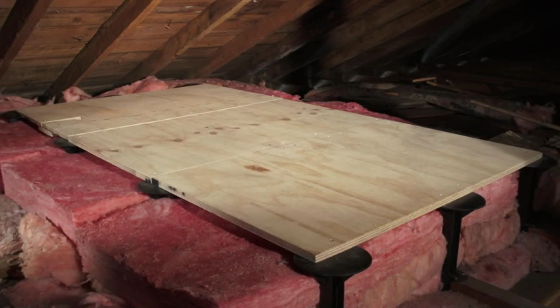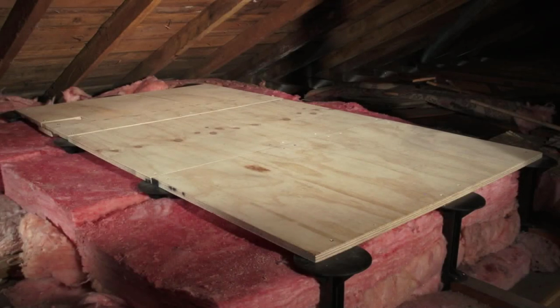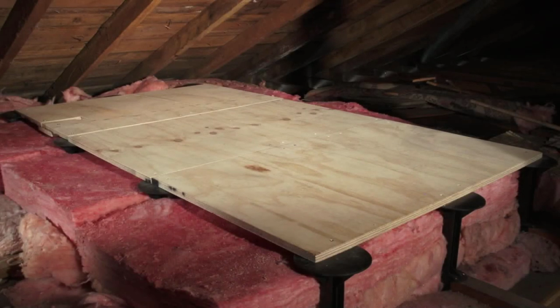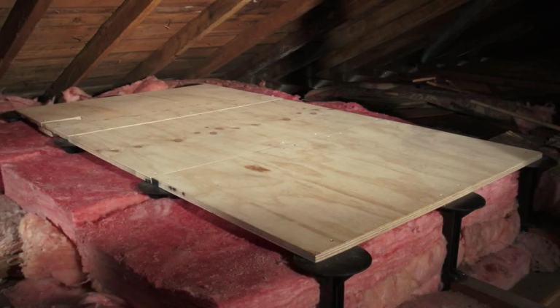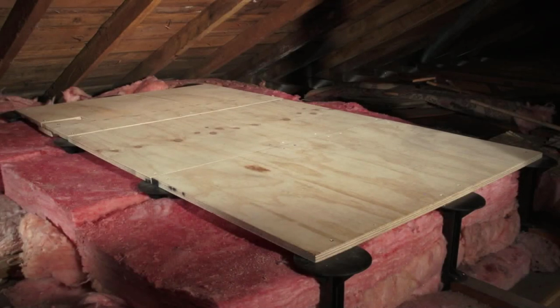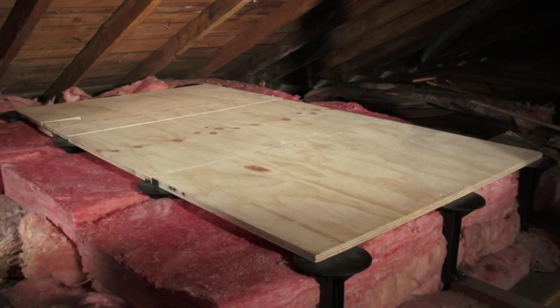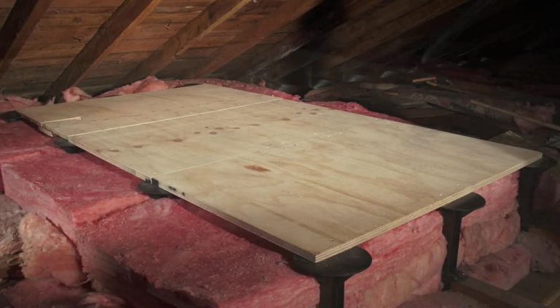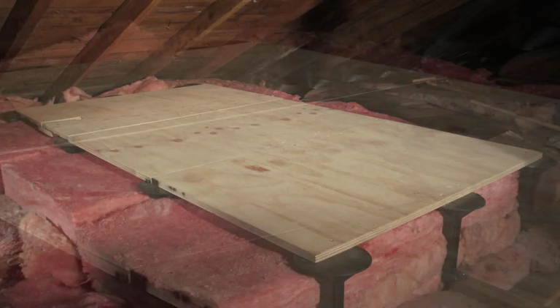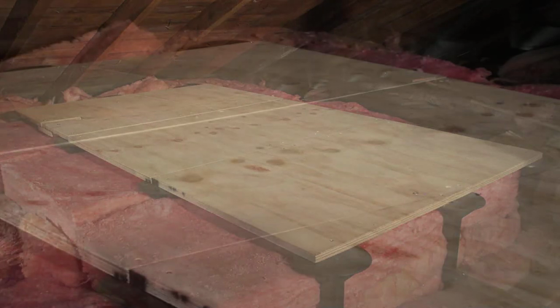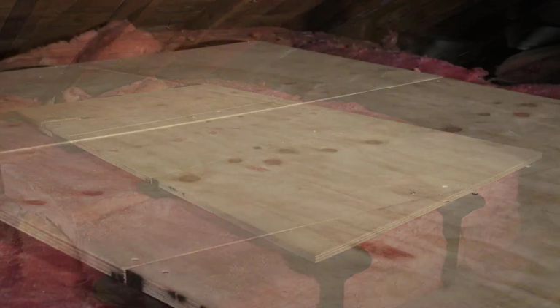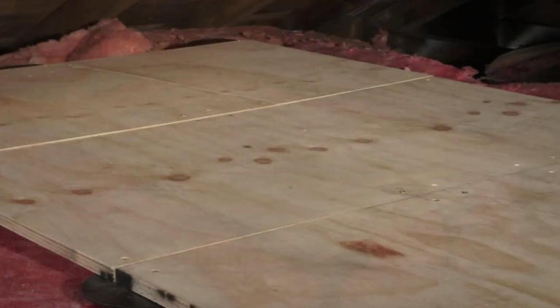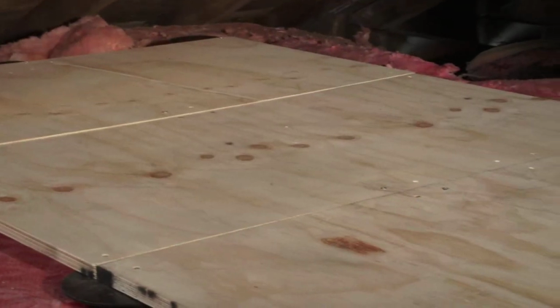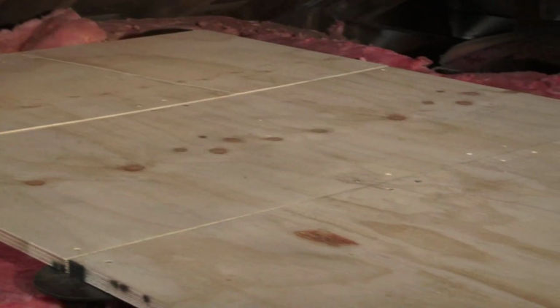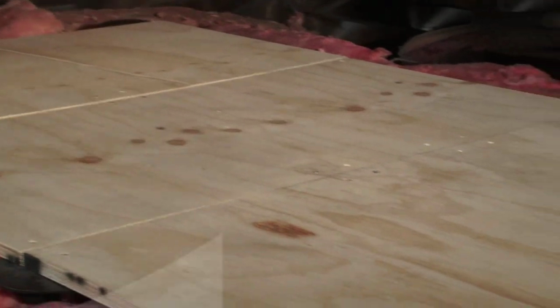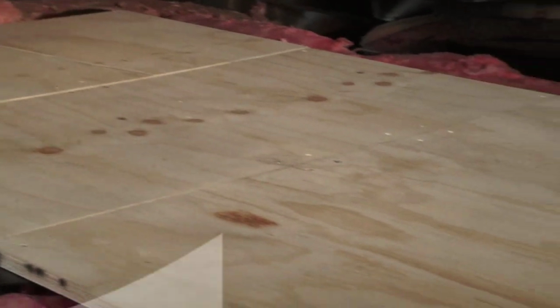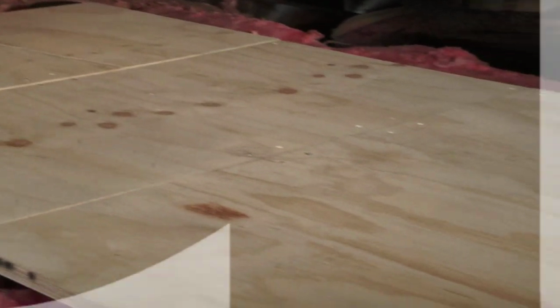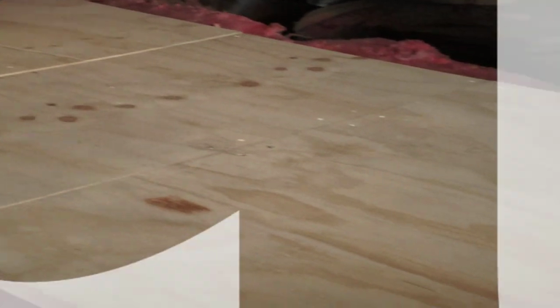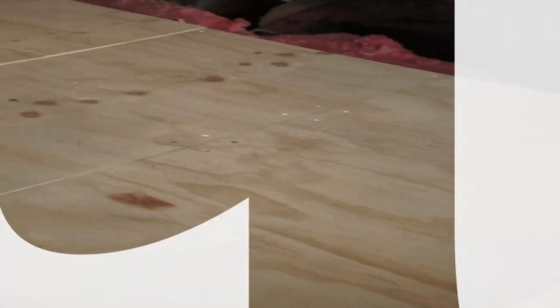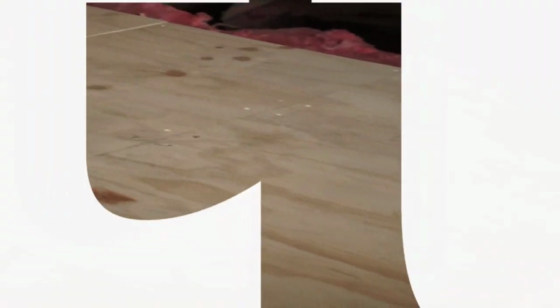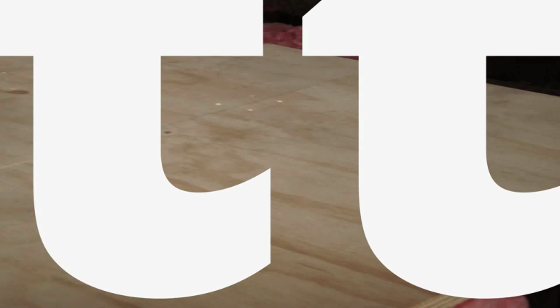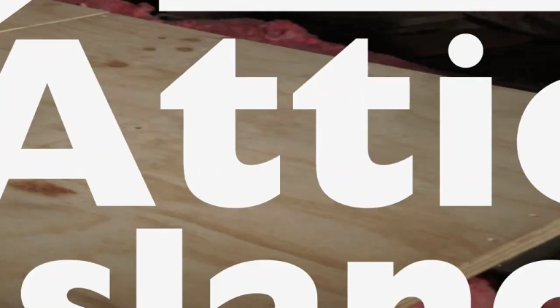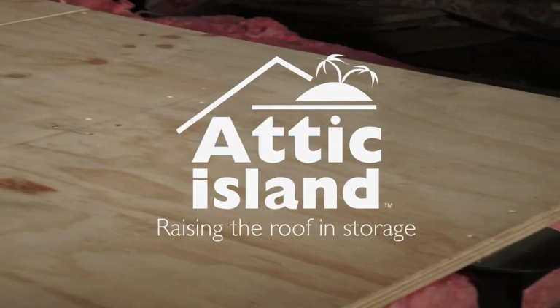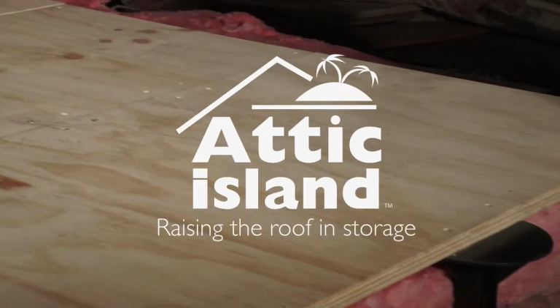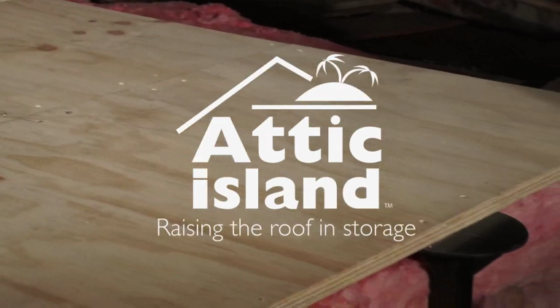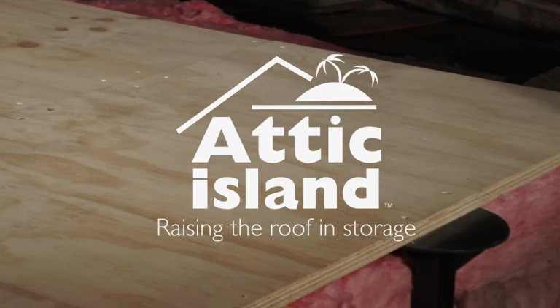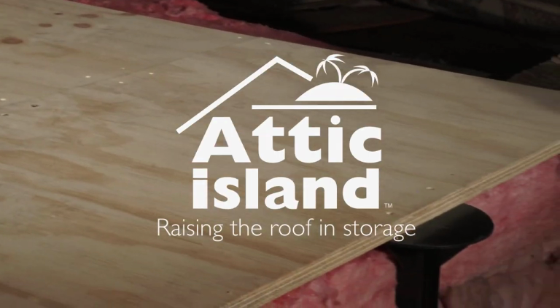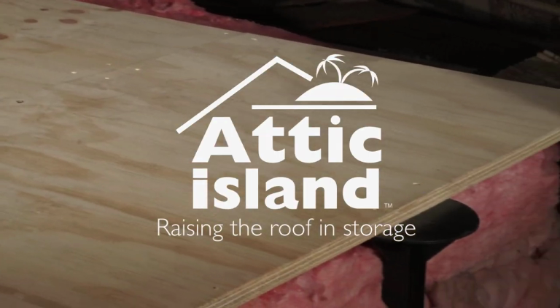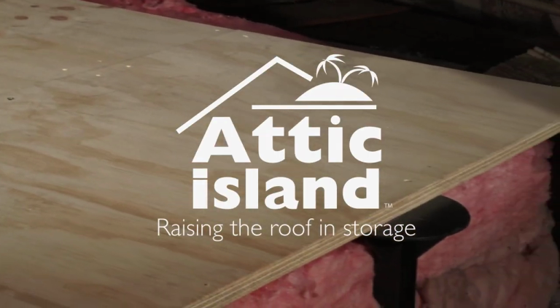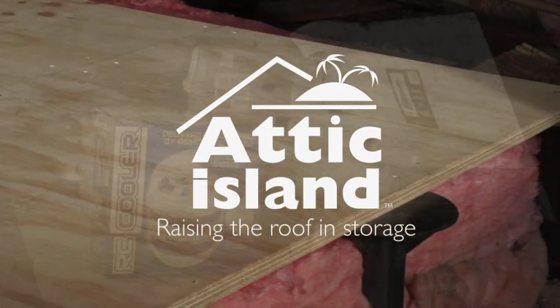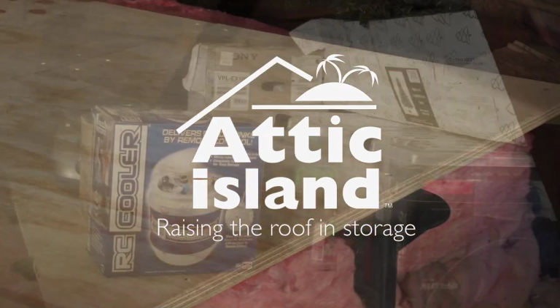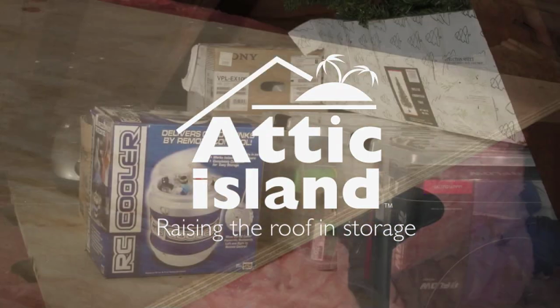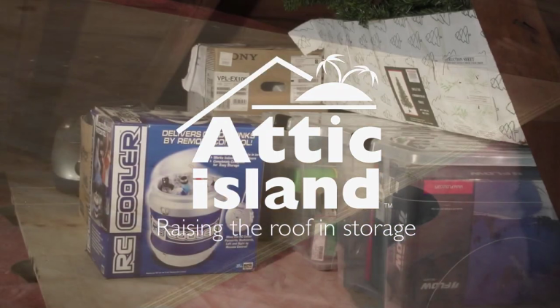Add your treasures to the Attic Island and enjoy the extra space in your home.